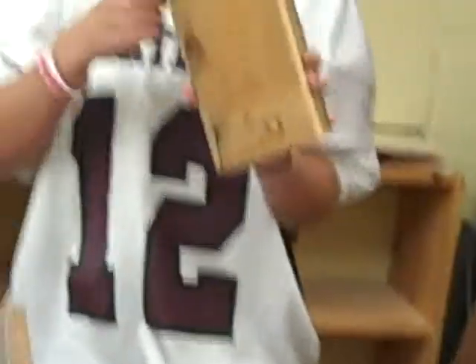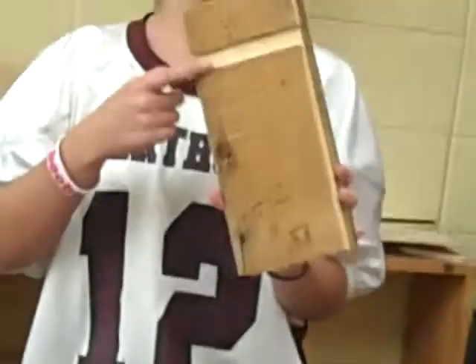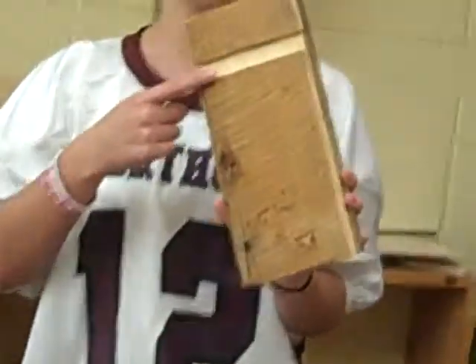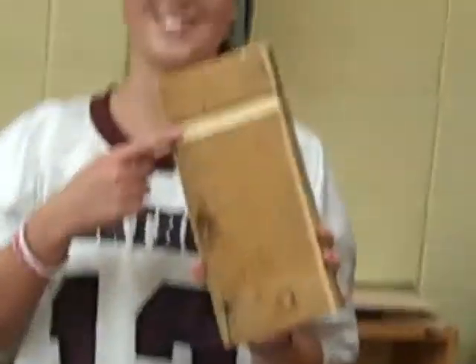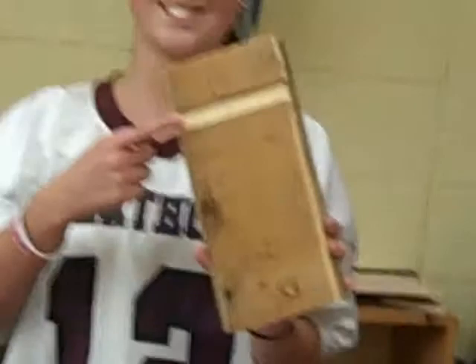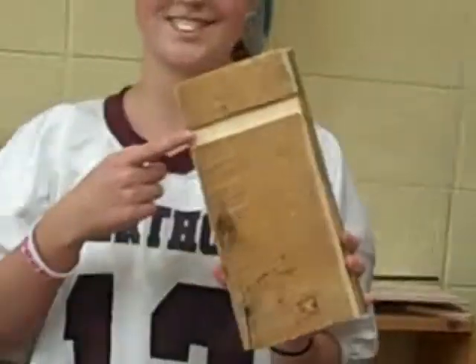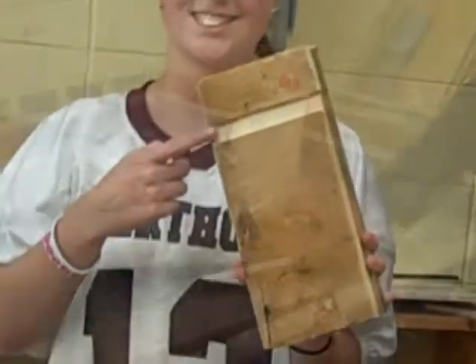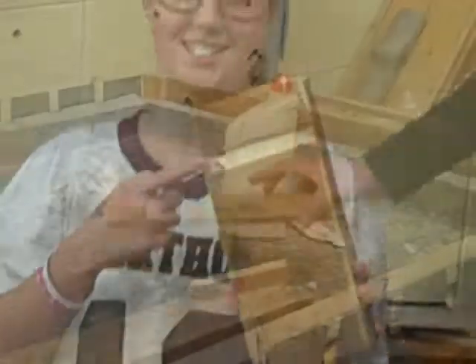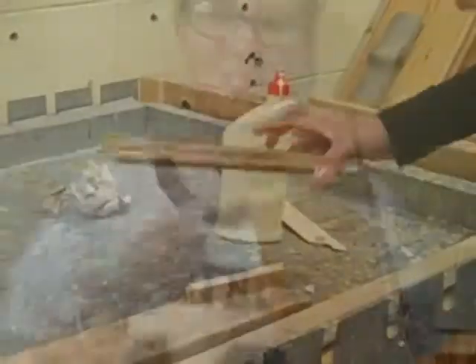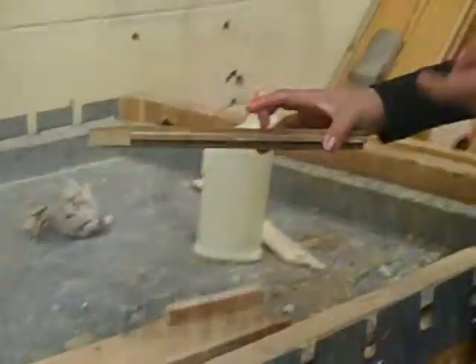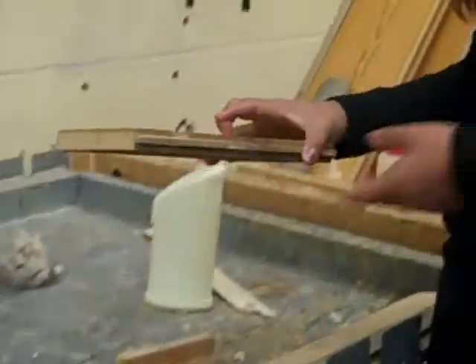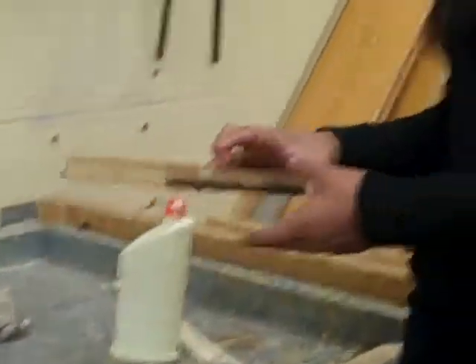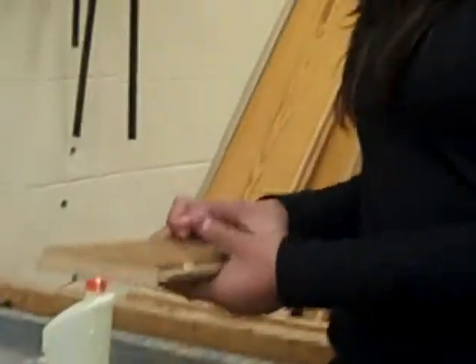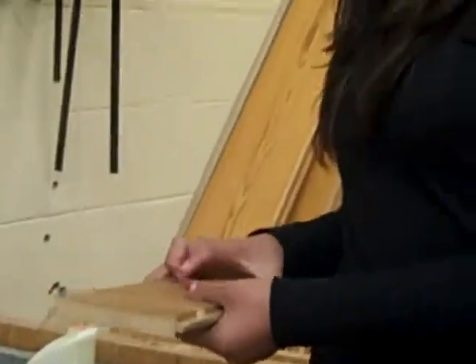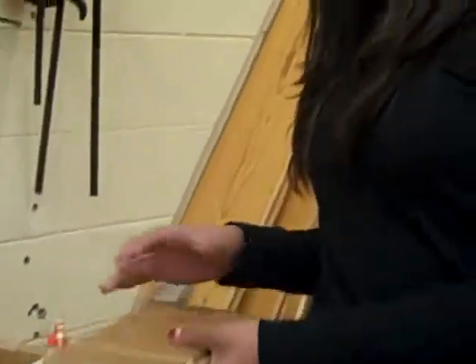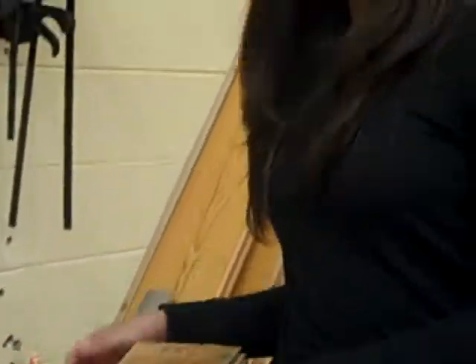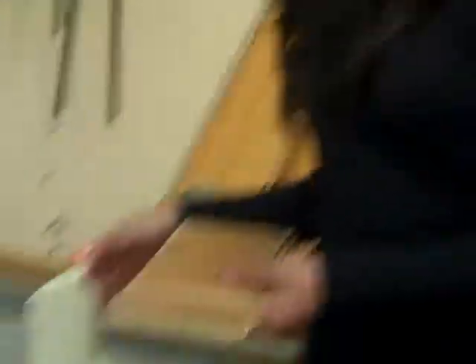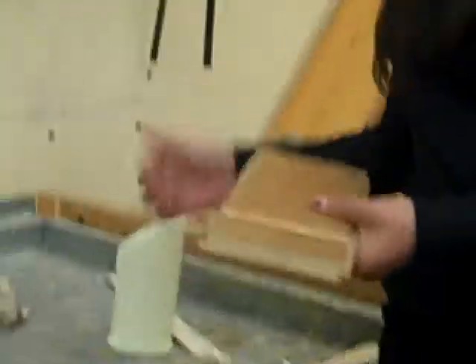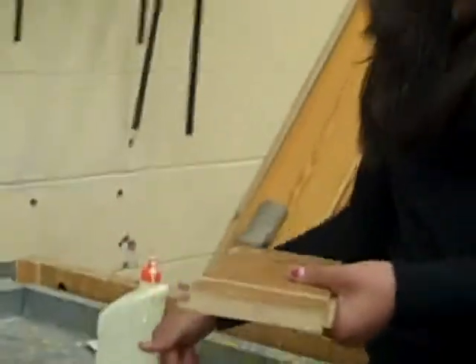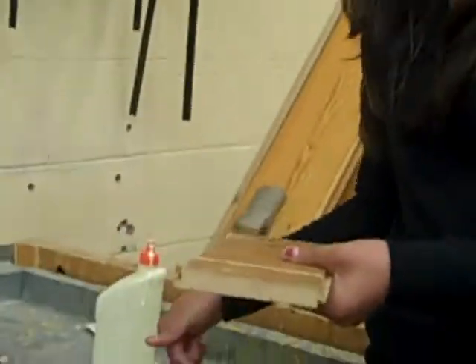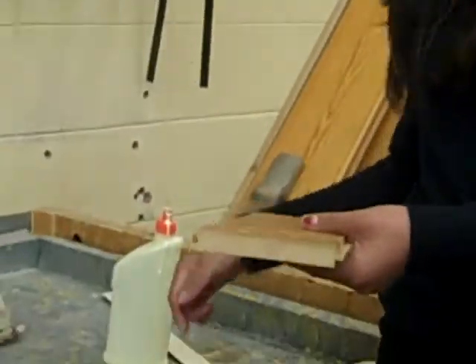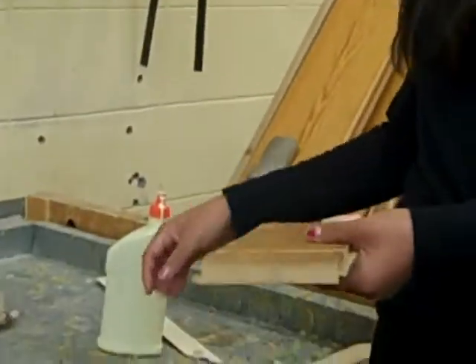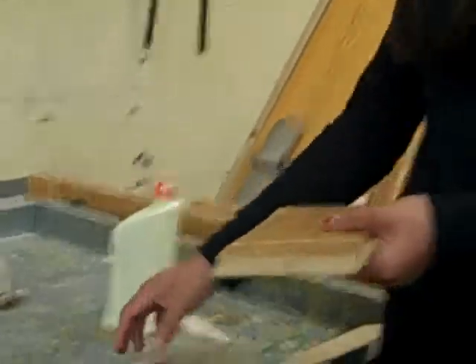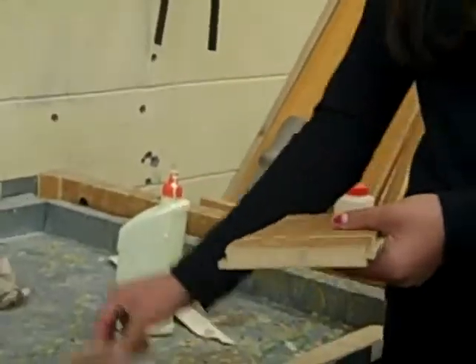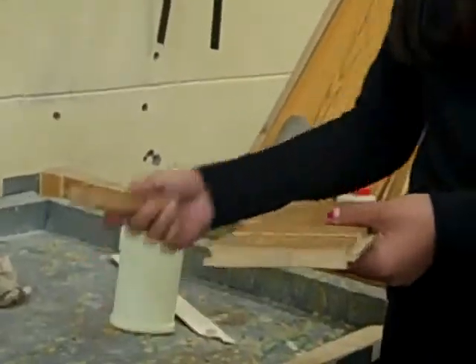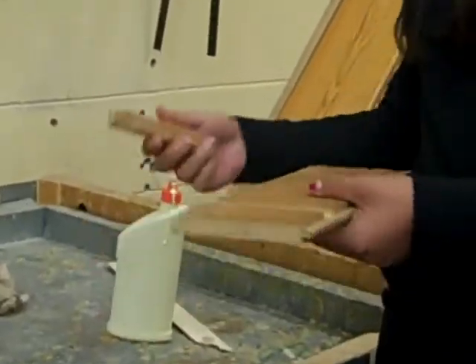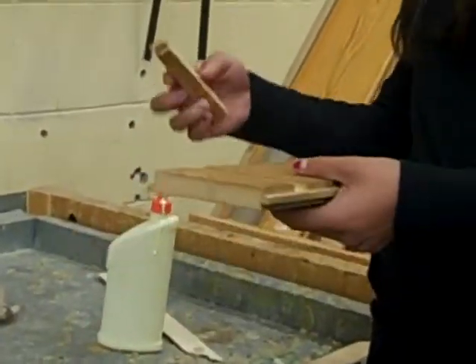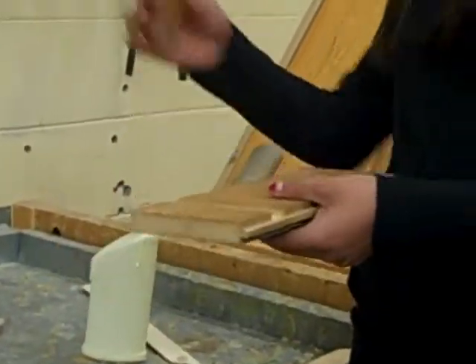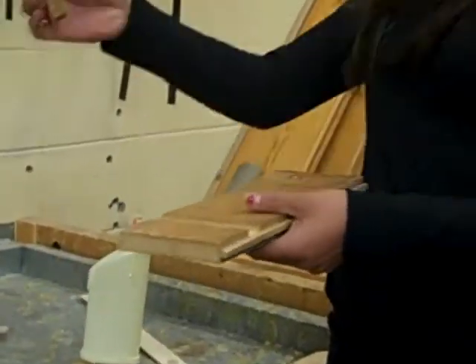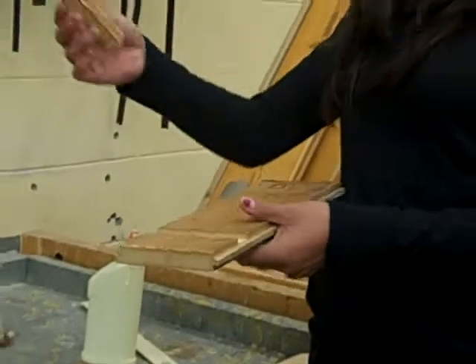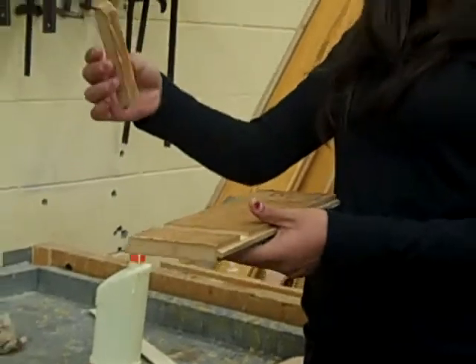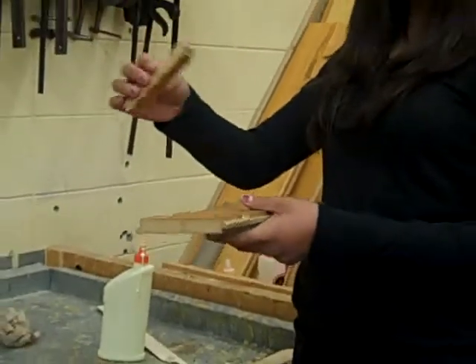After we made the dado cut, we glued in the legs.